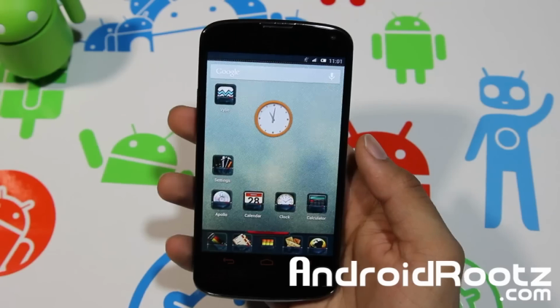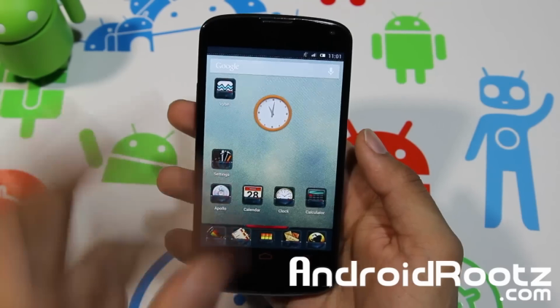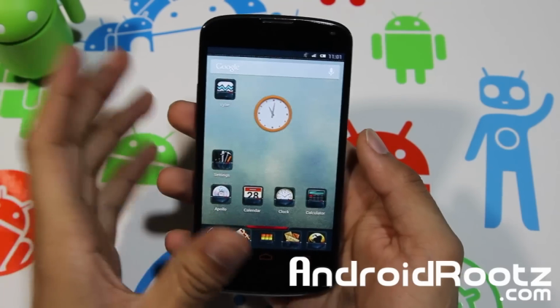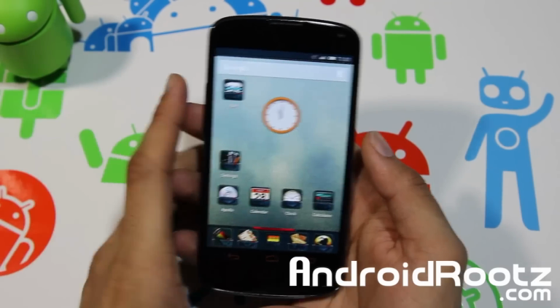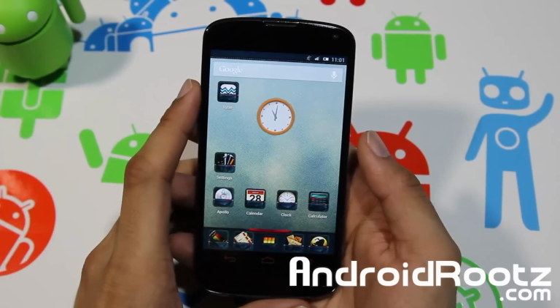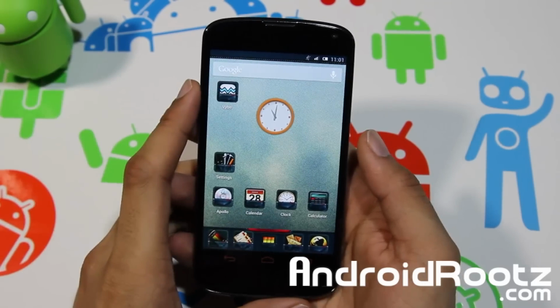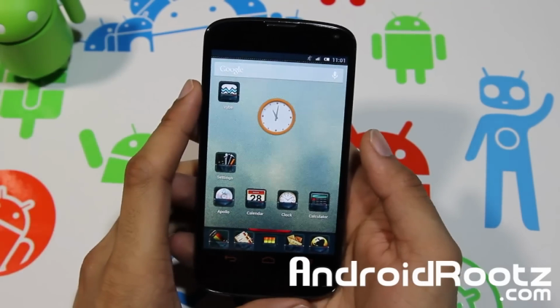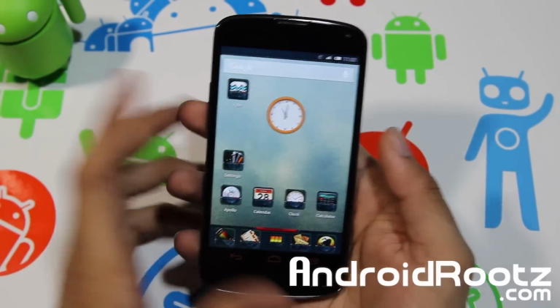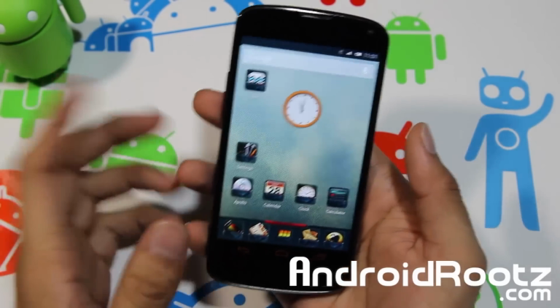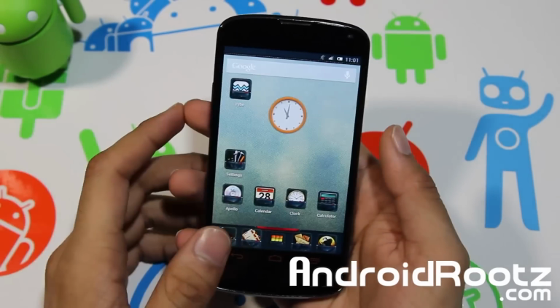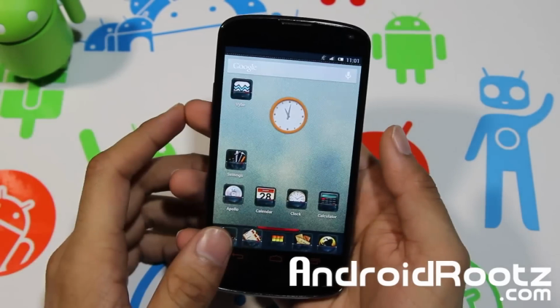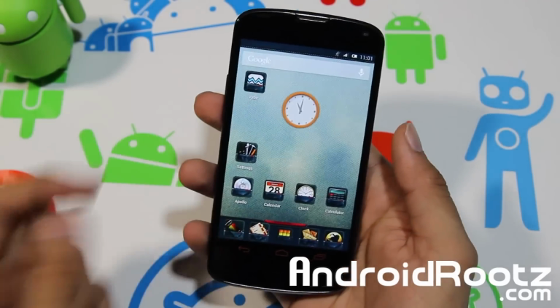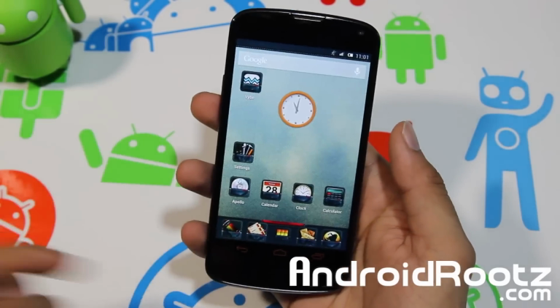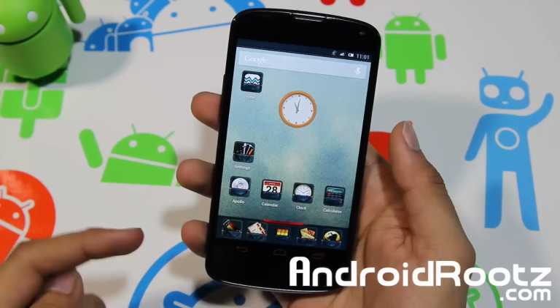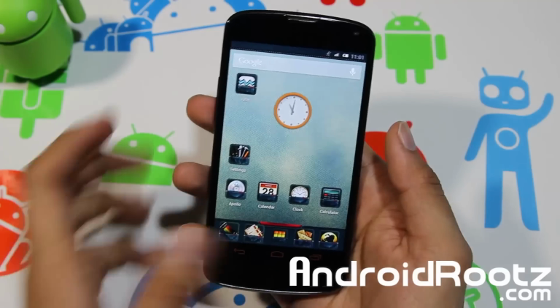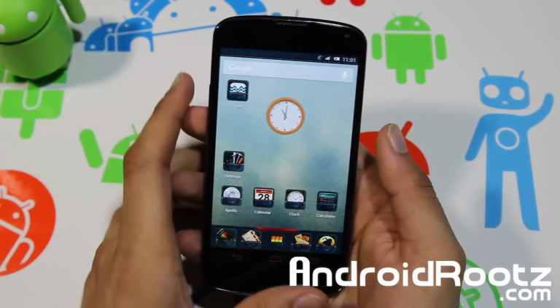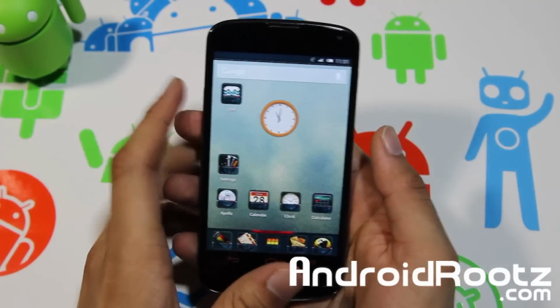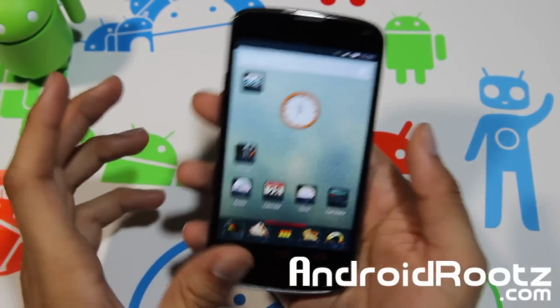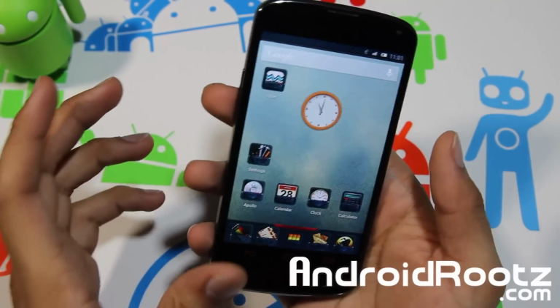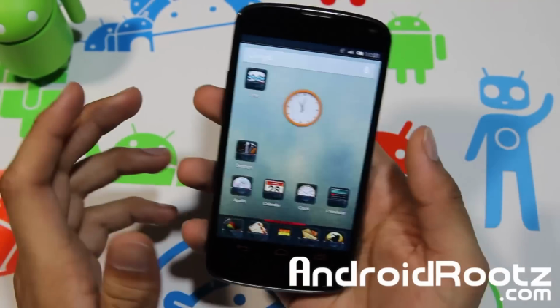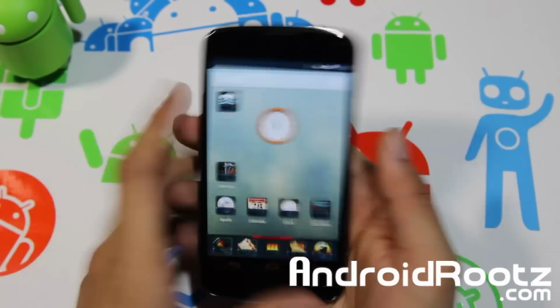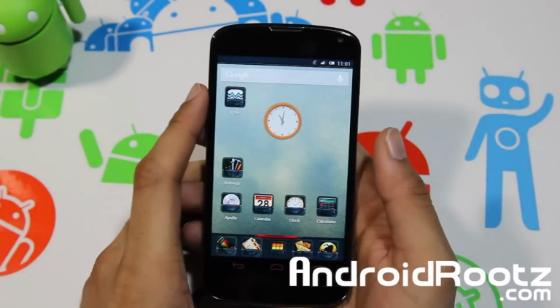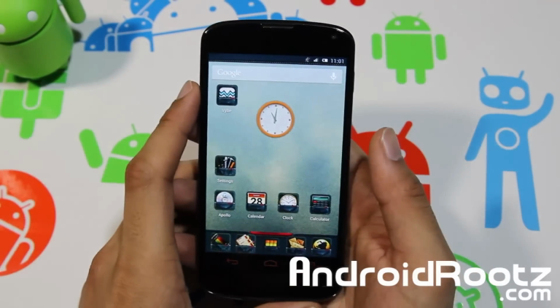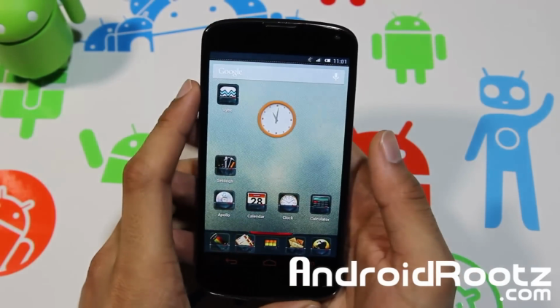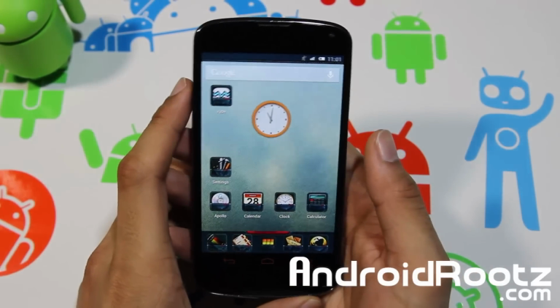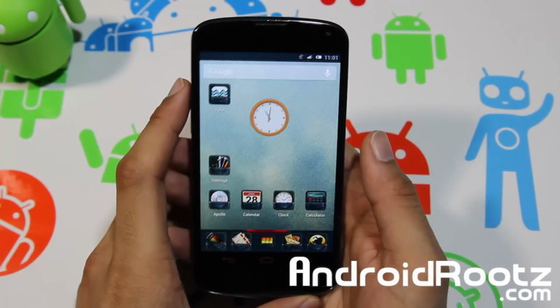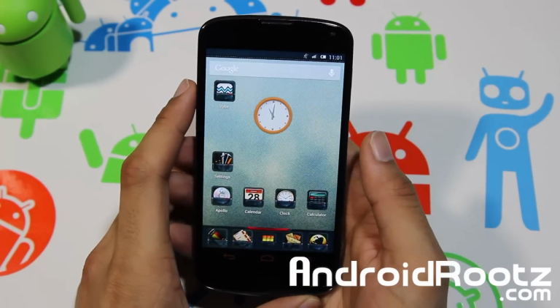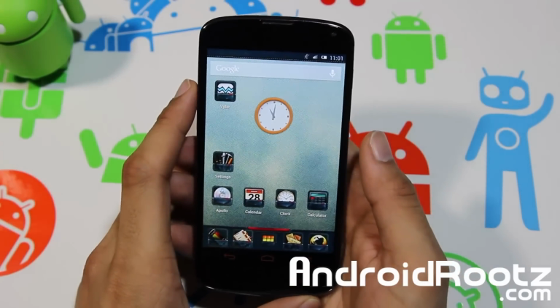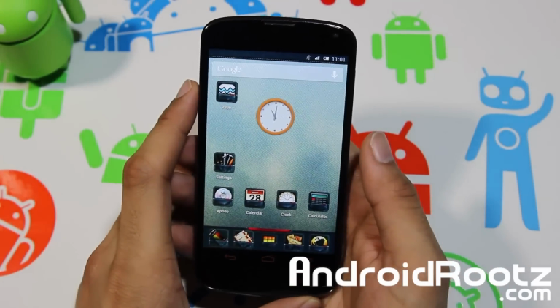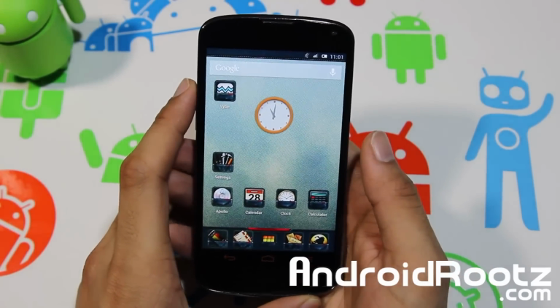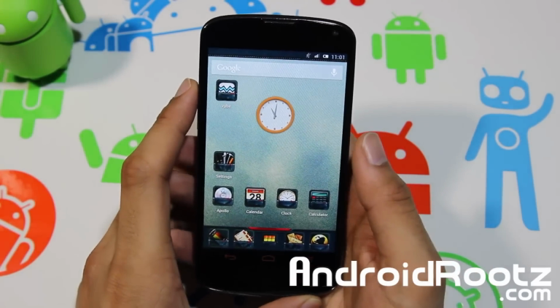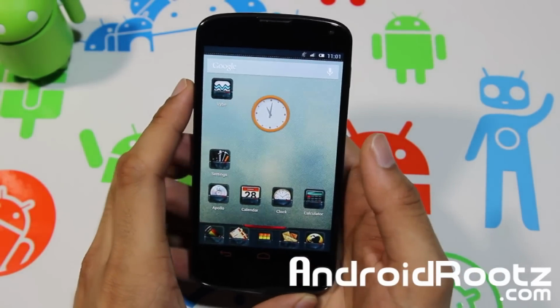Hey, what's up YouTube, I'm TechFanek9 from andrewroots.com and this time we're taking a look at Avatar ROM for your Nexus 4 device.